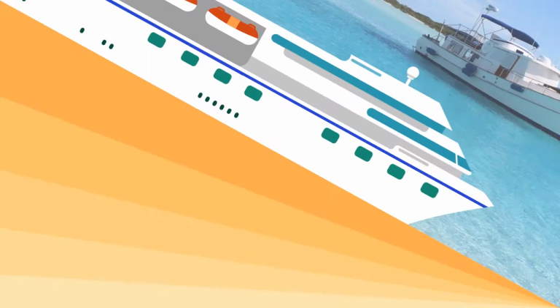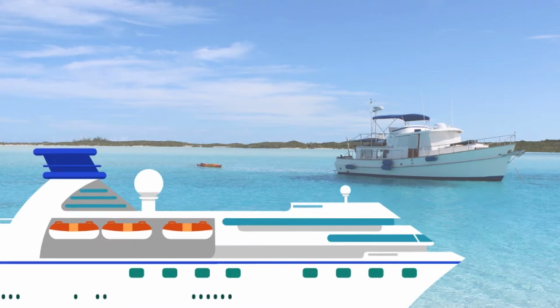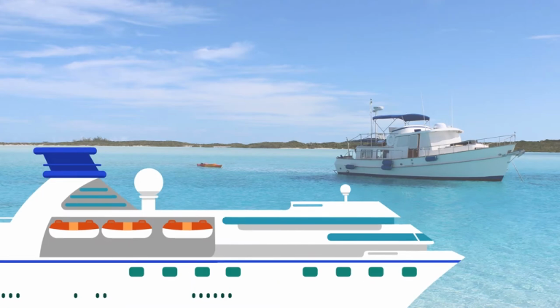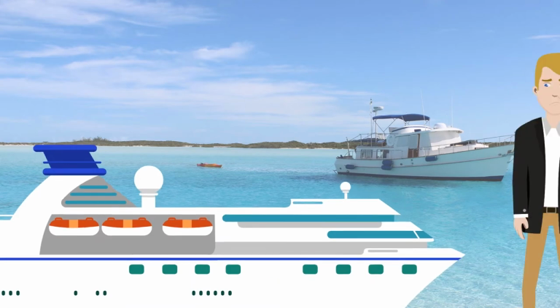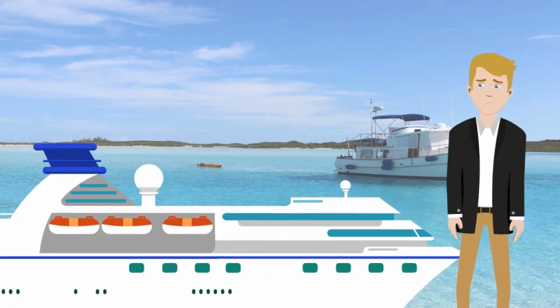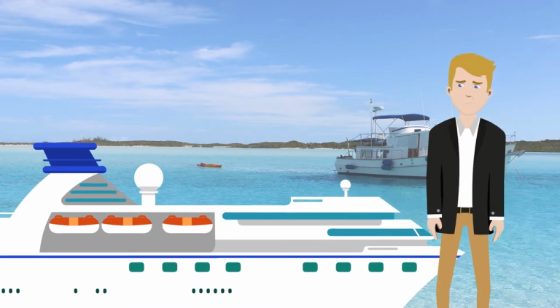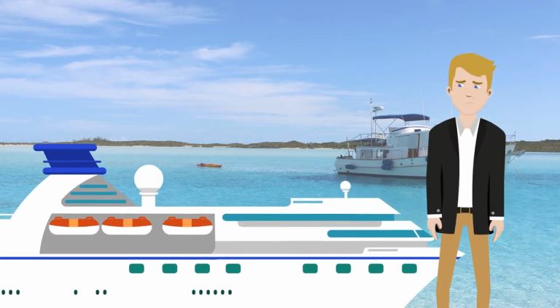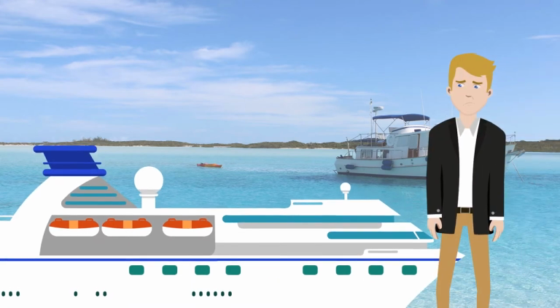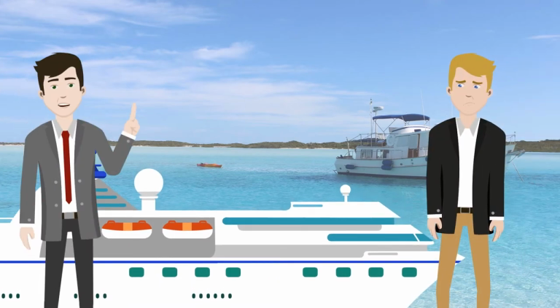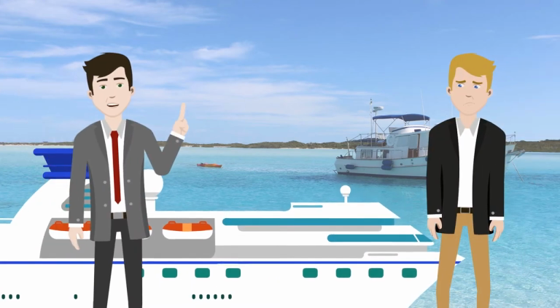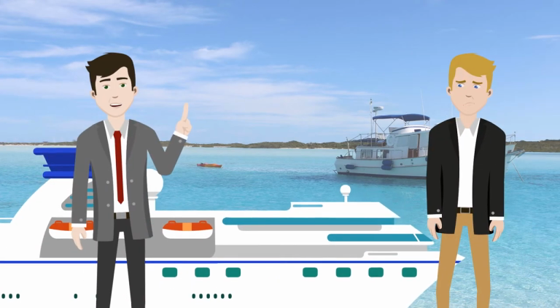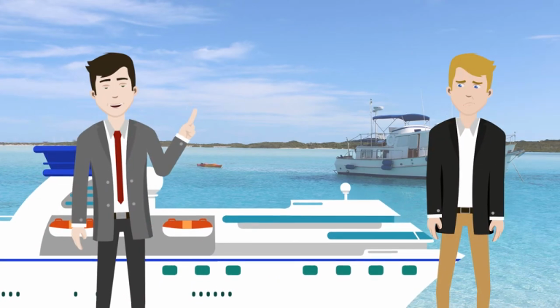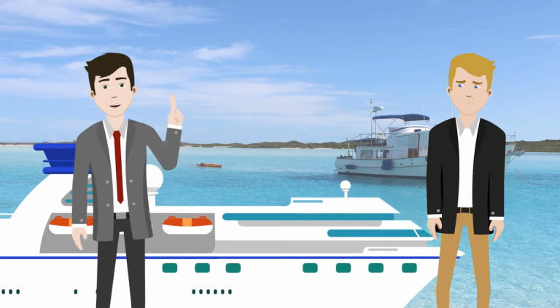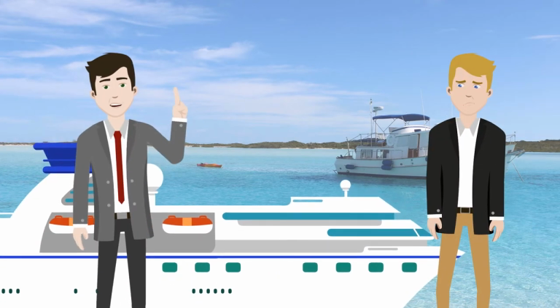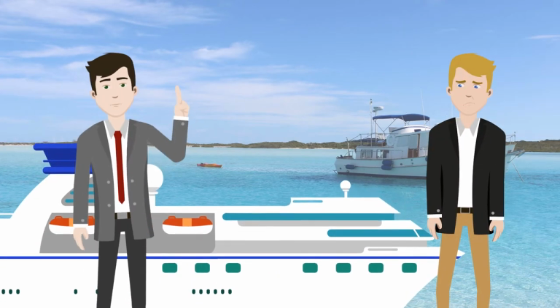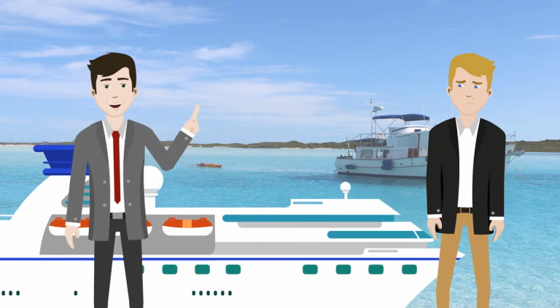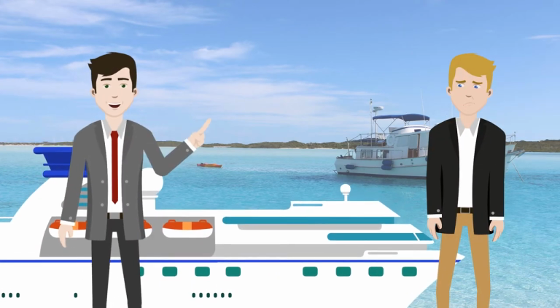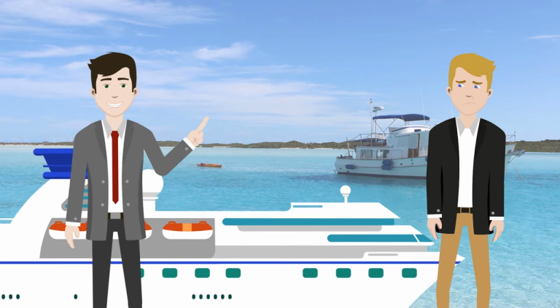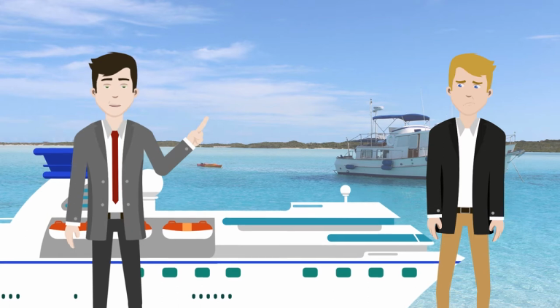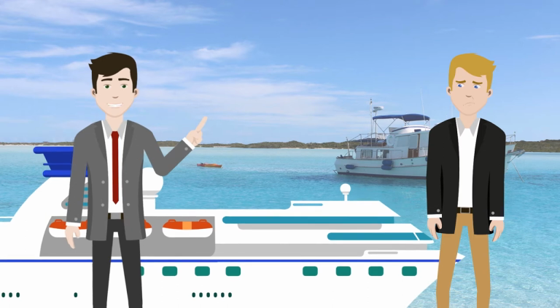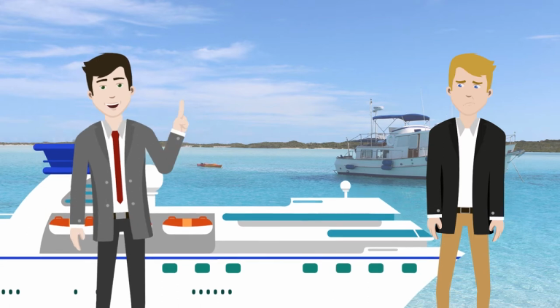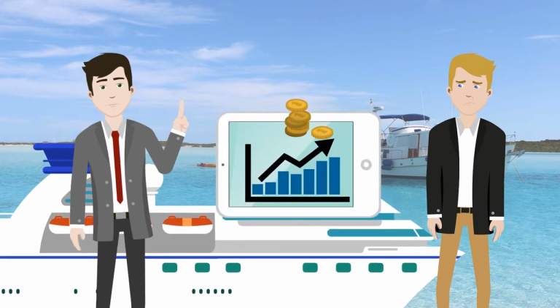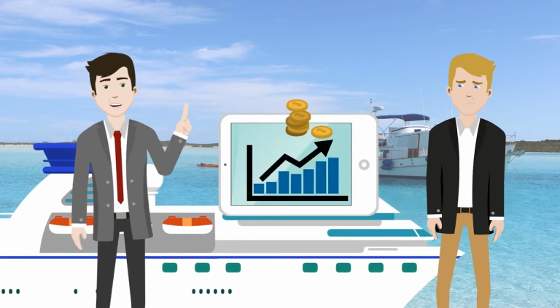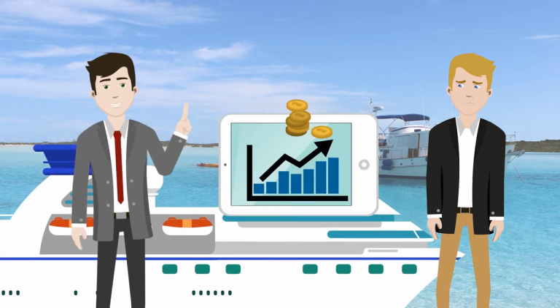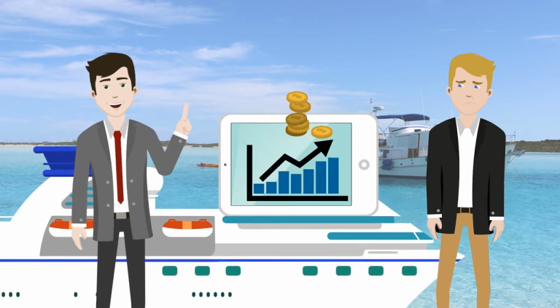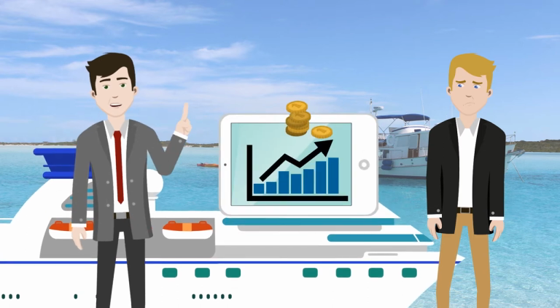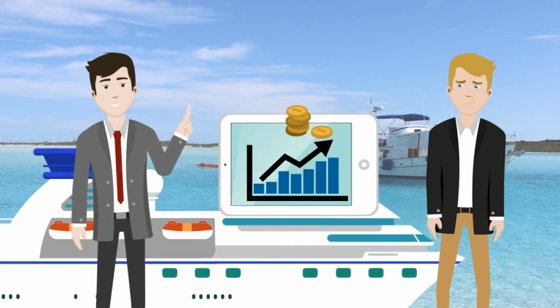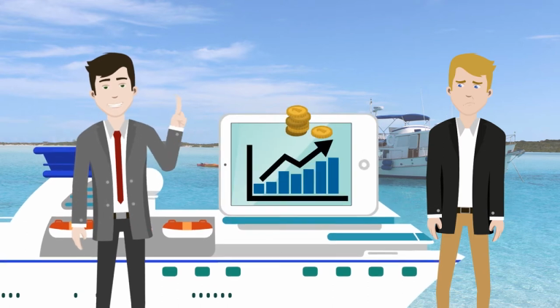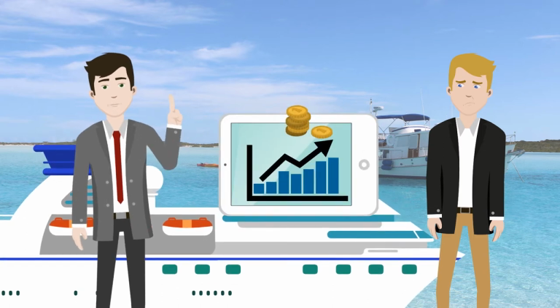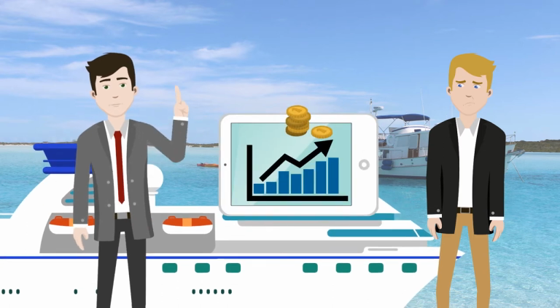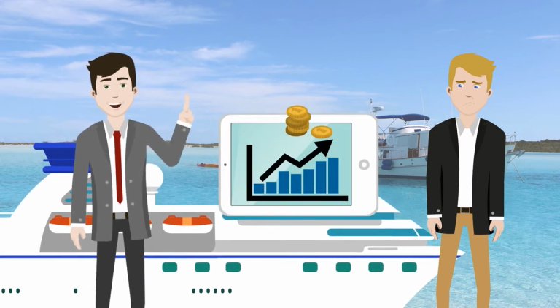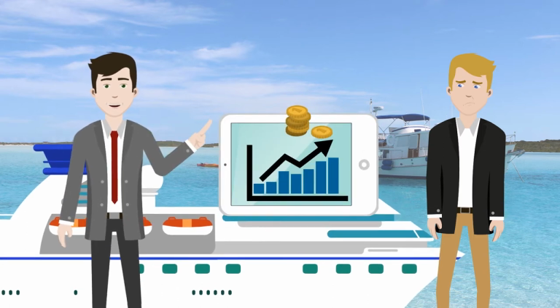Now let's meet Chris. He's meeting Ralph, his private banking account manager. Ralph has a great new investment for Chris.